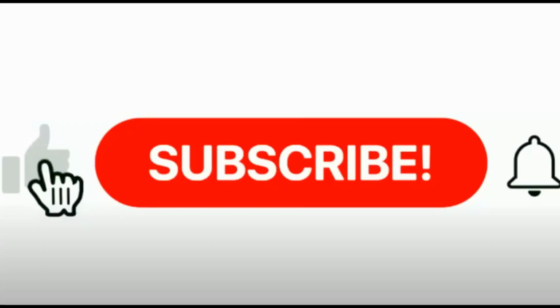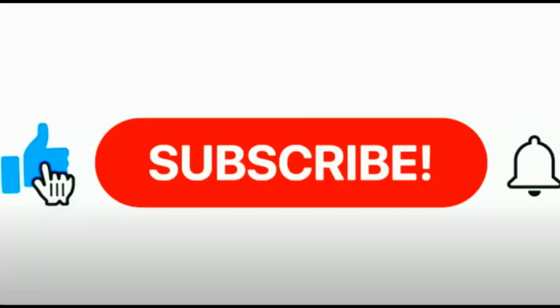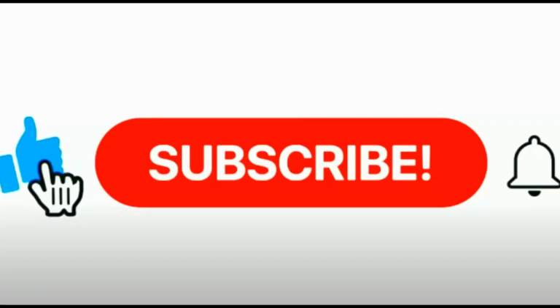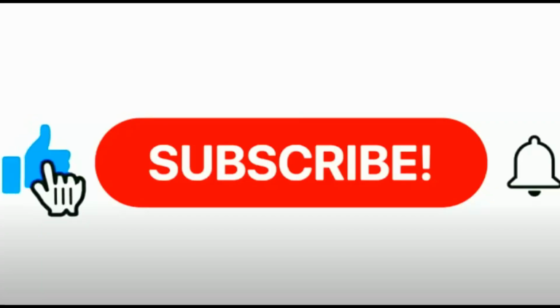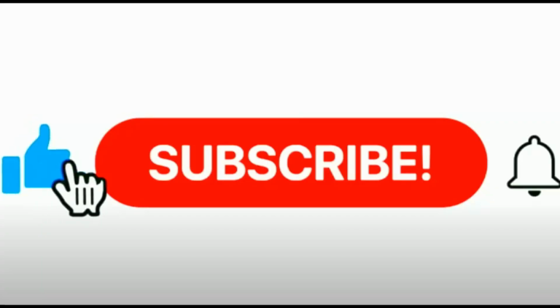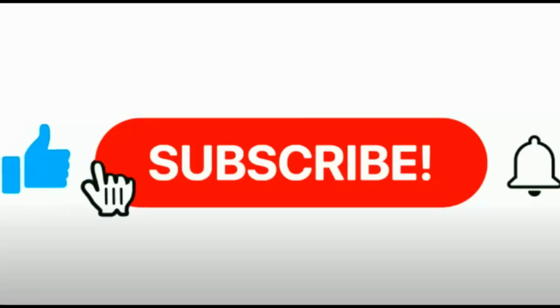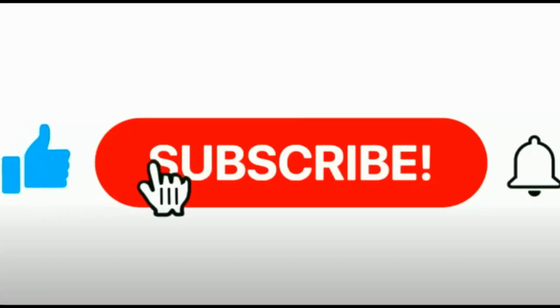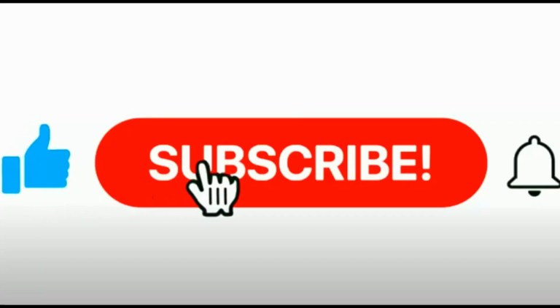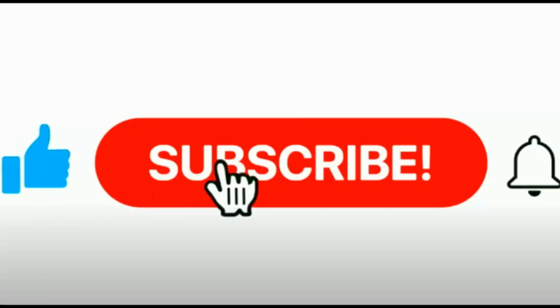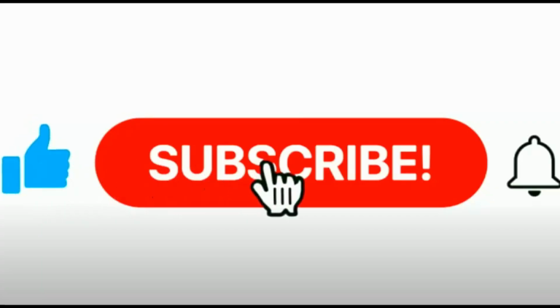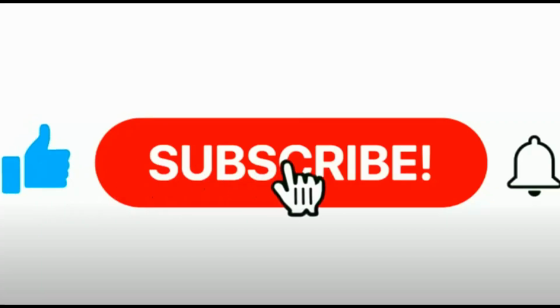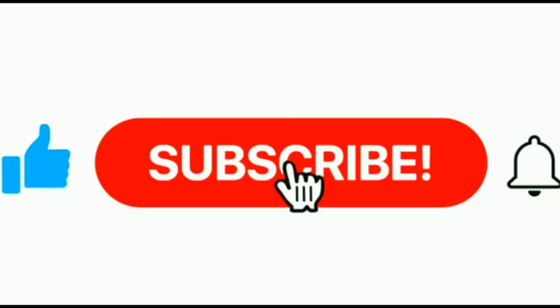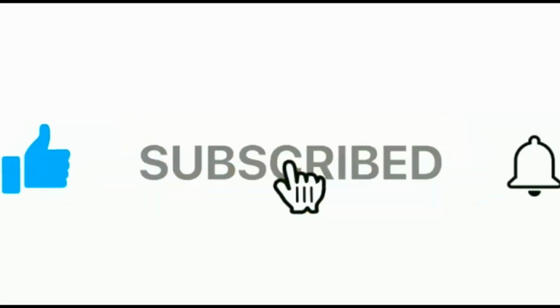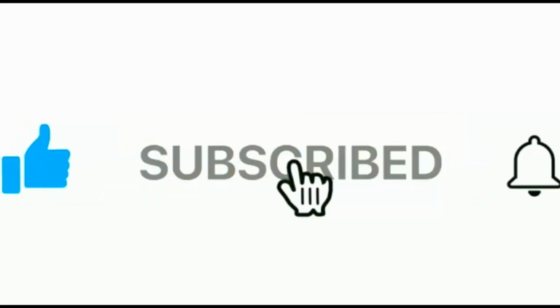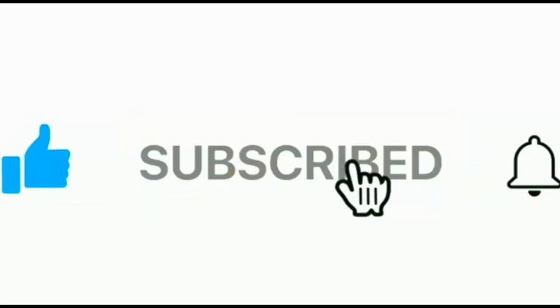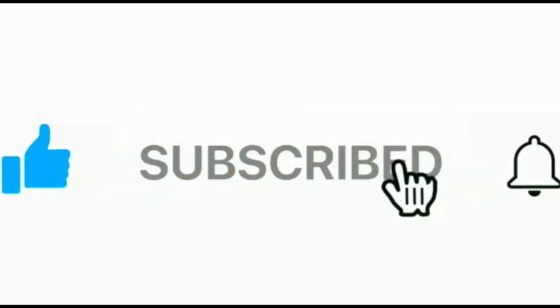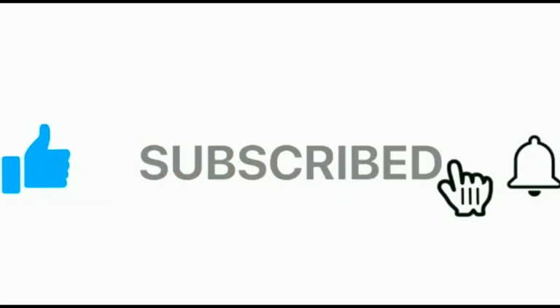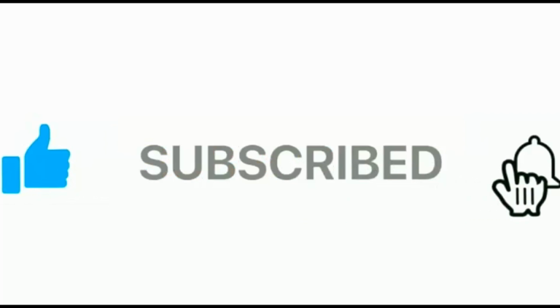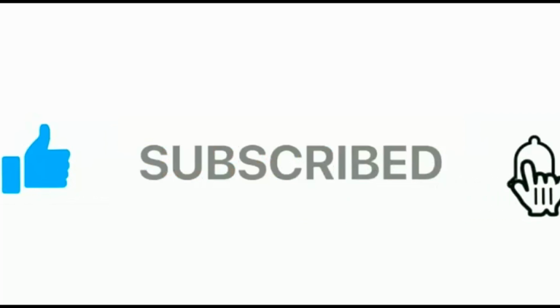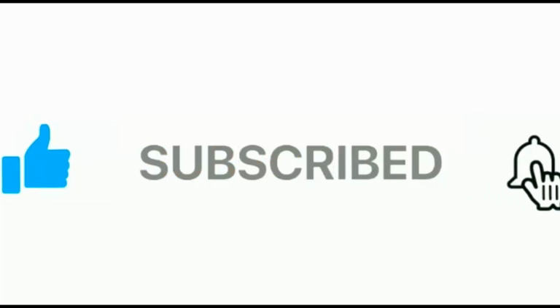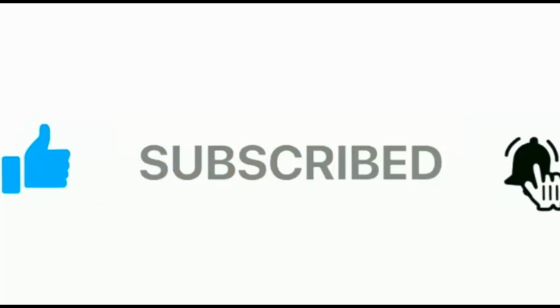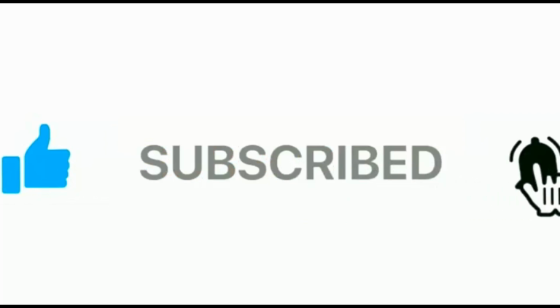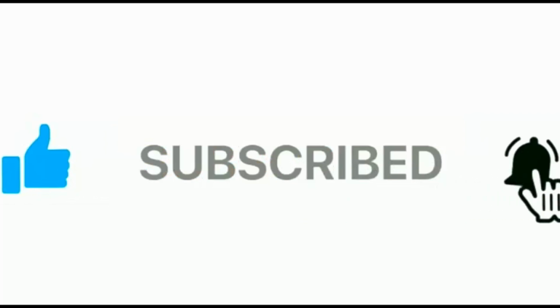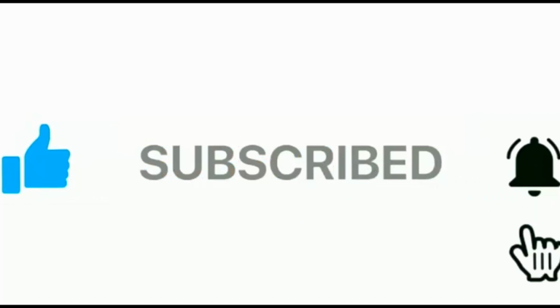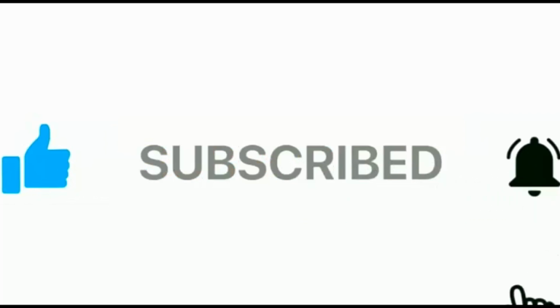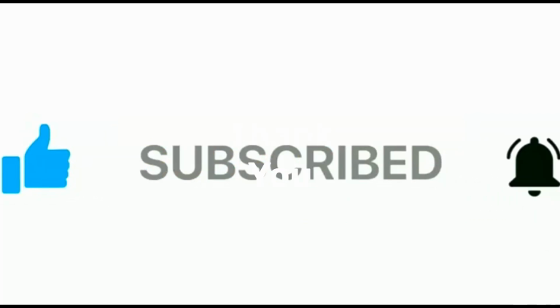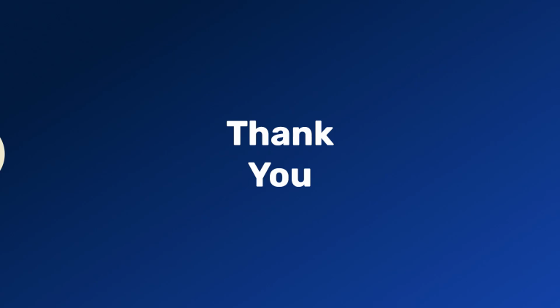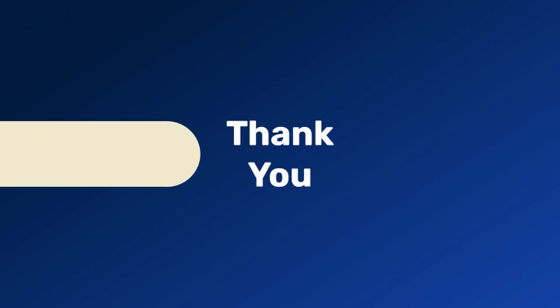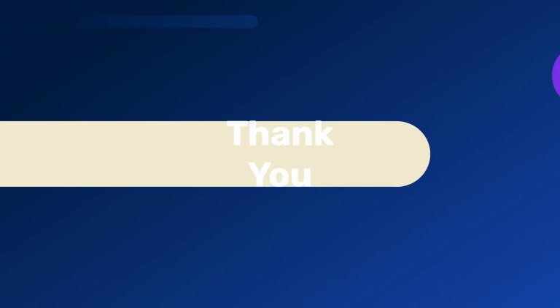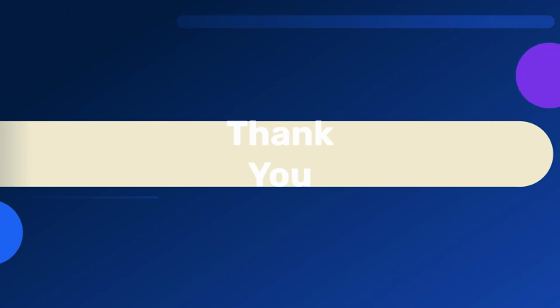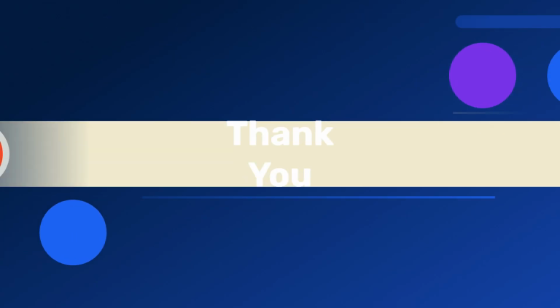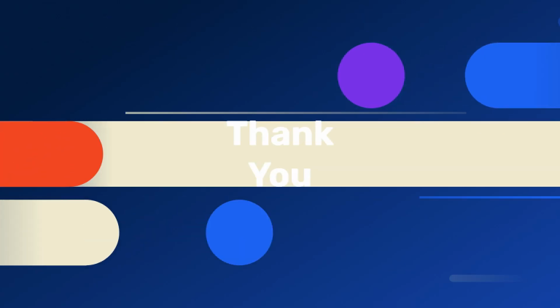Like and subscribe if you want to uncover more hidden truths about everyday products. Thank you.